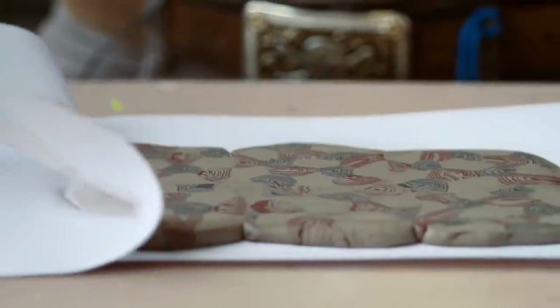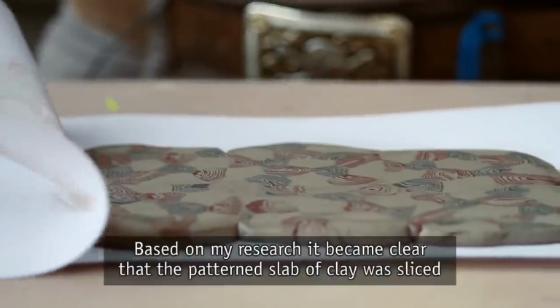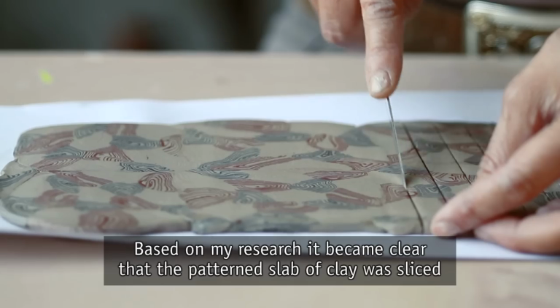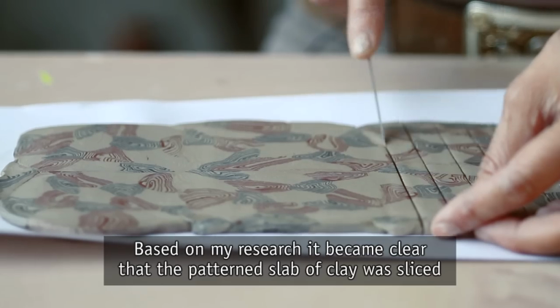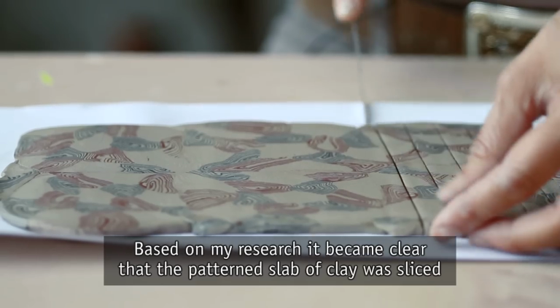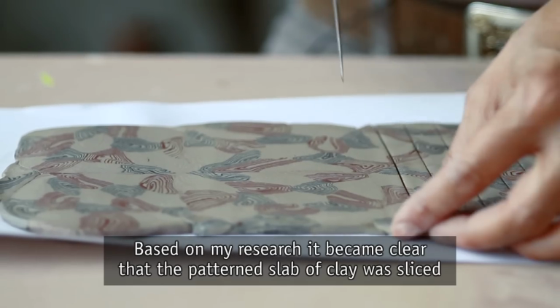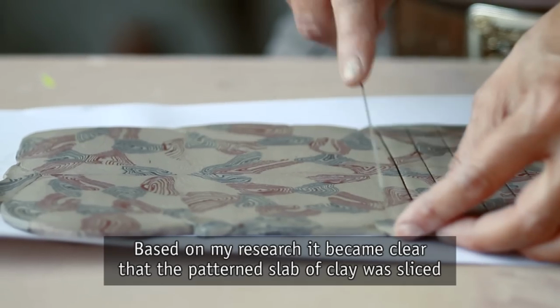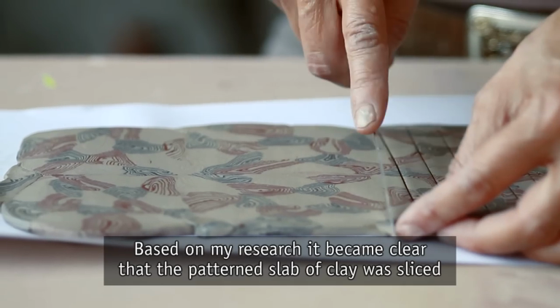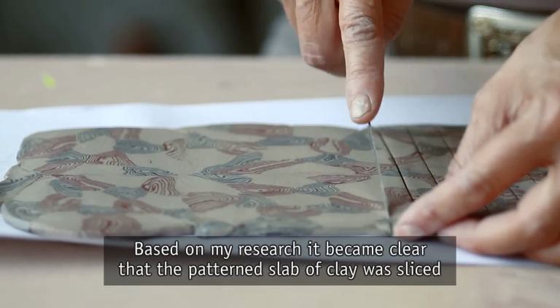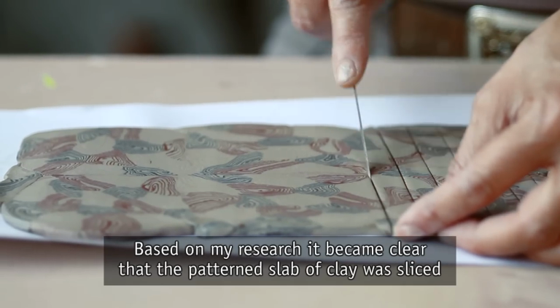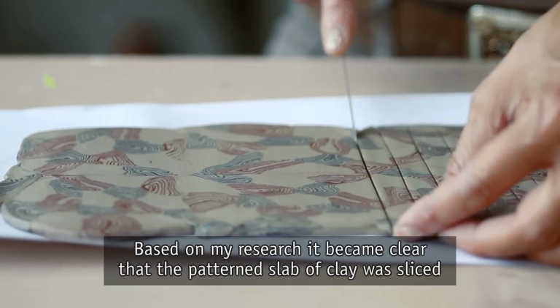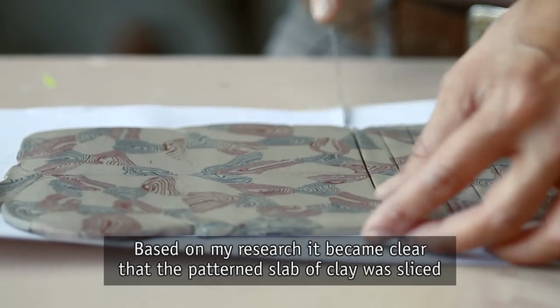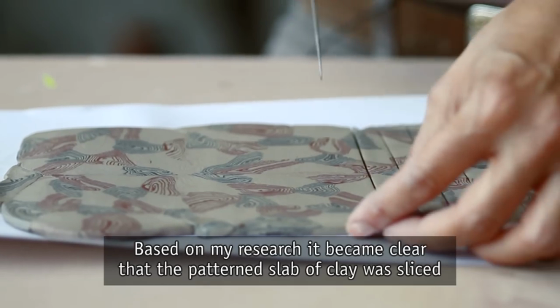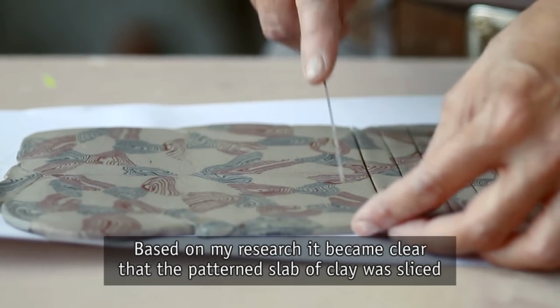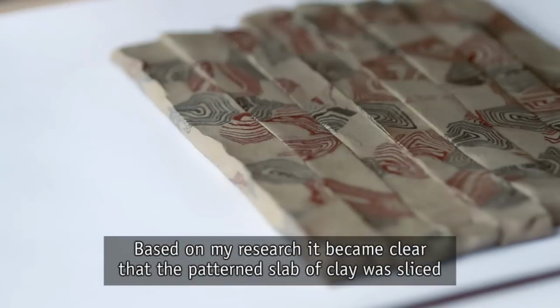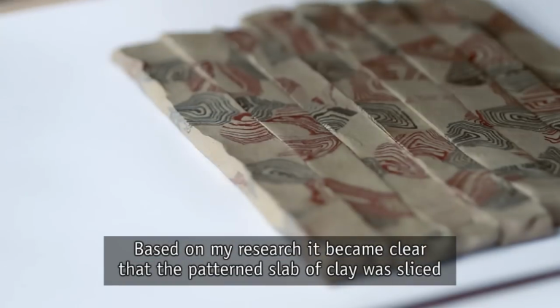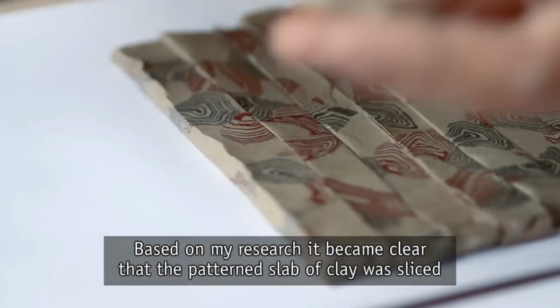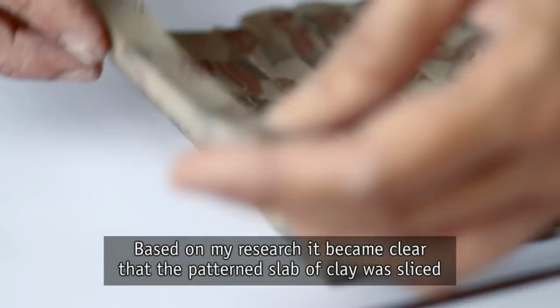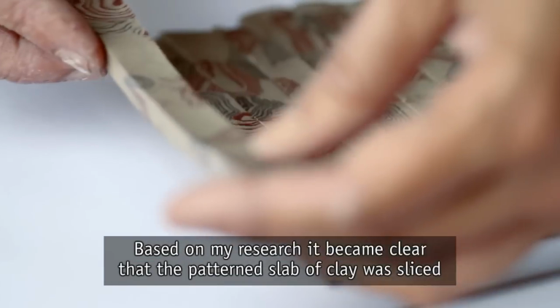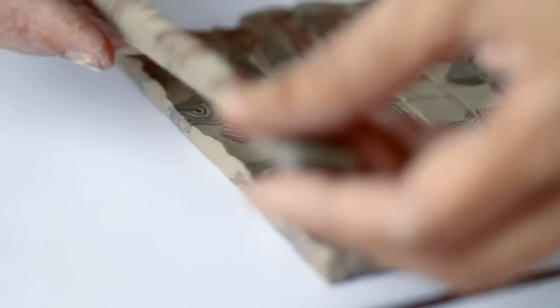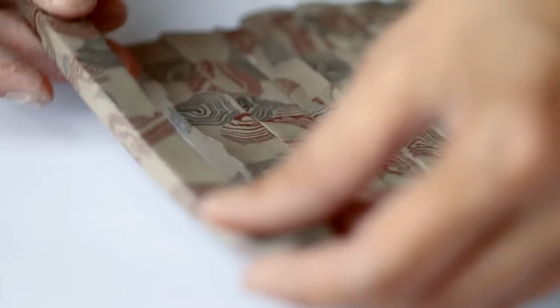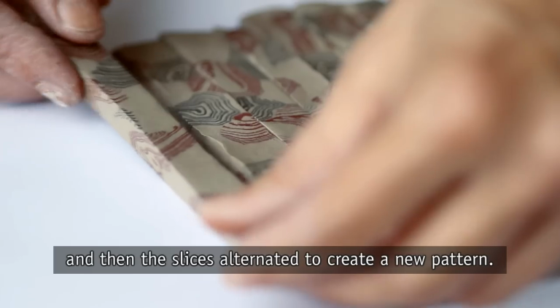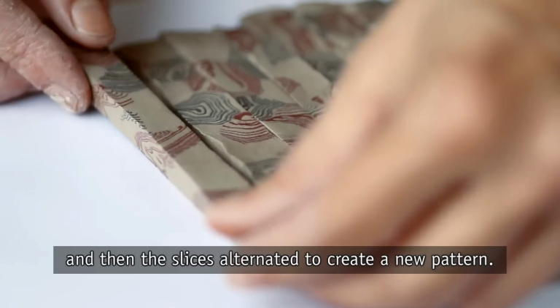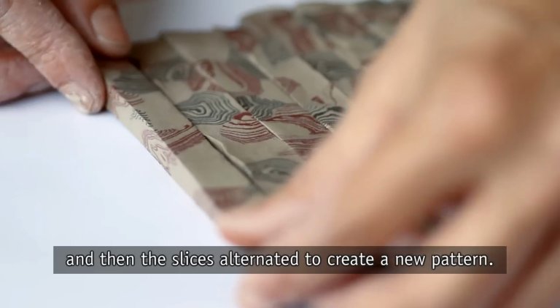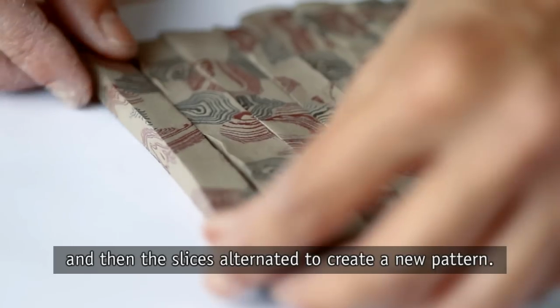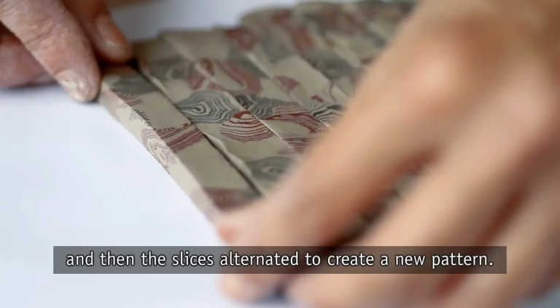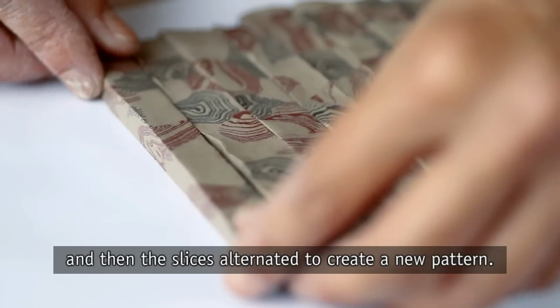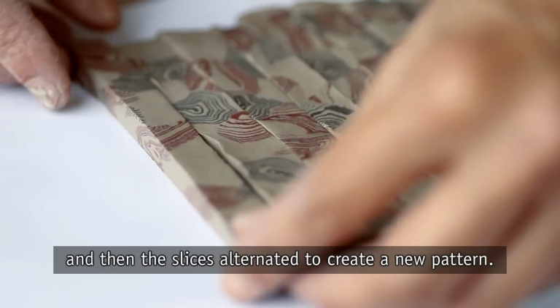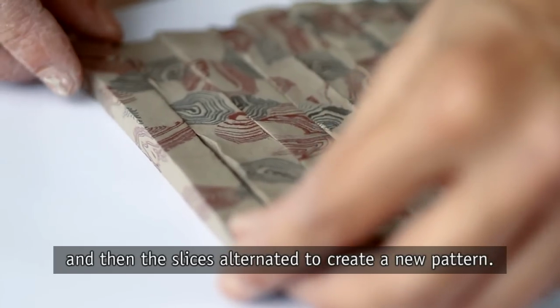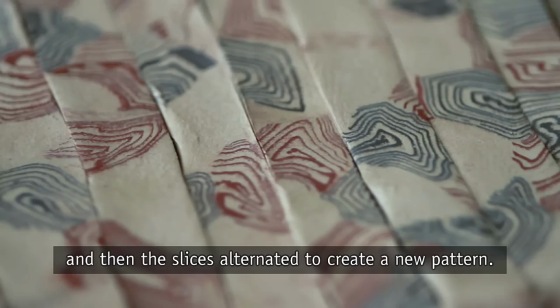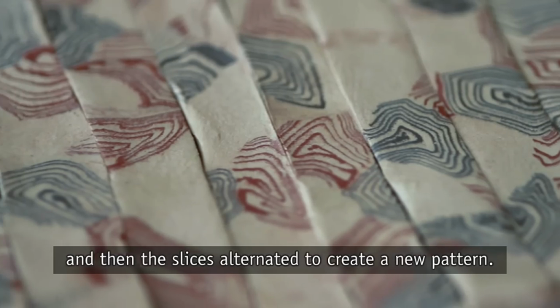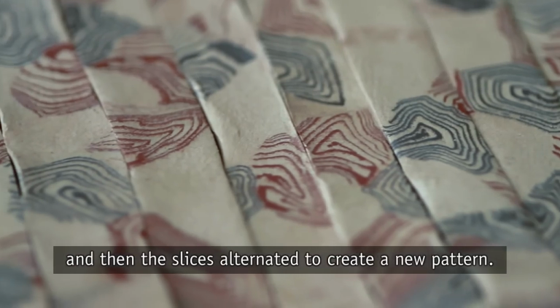Based on my research, it became clear that the patterned slab of clay was sliced and then the slices alternated to create a new pattern.